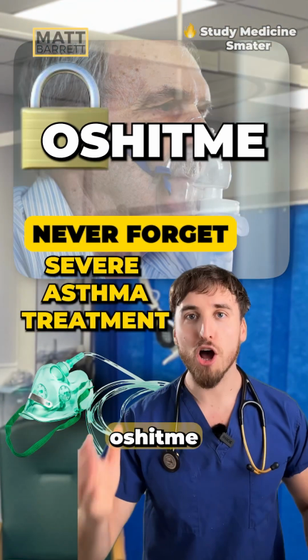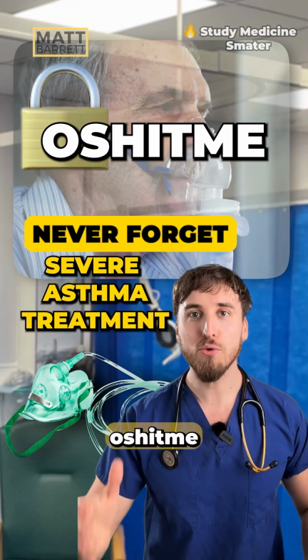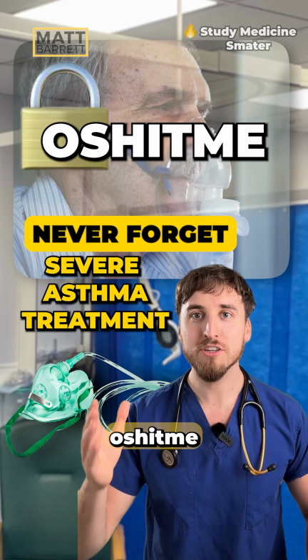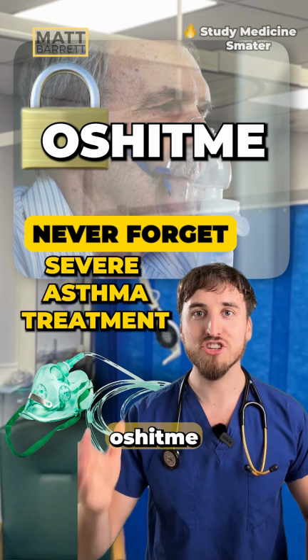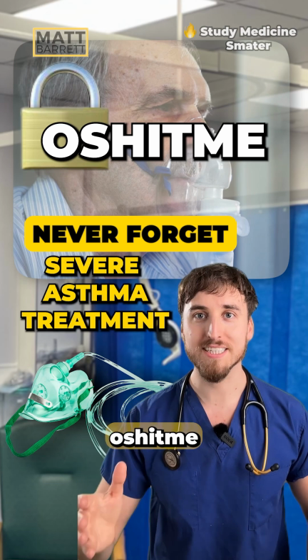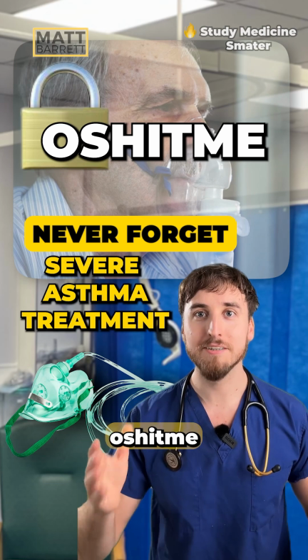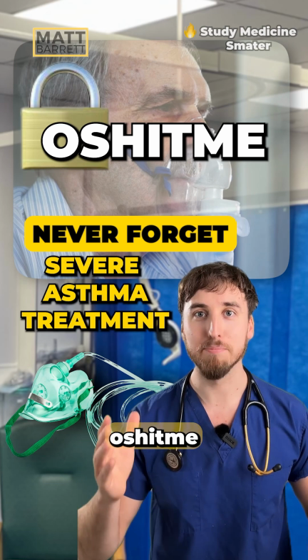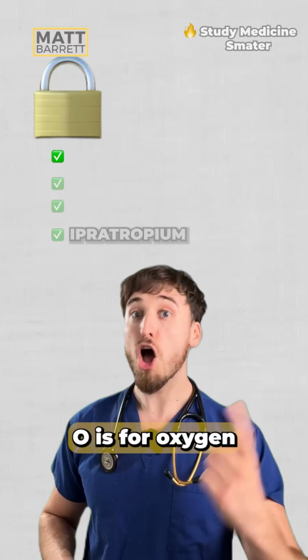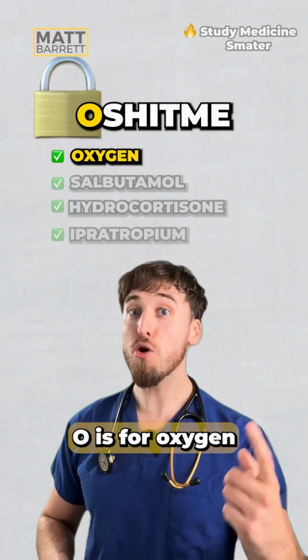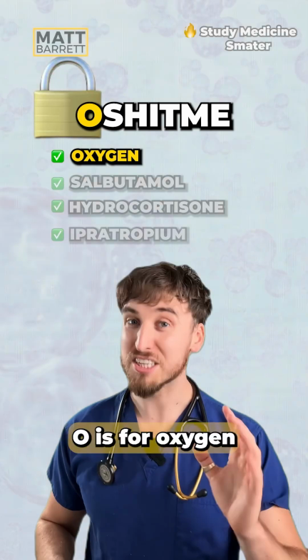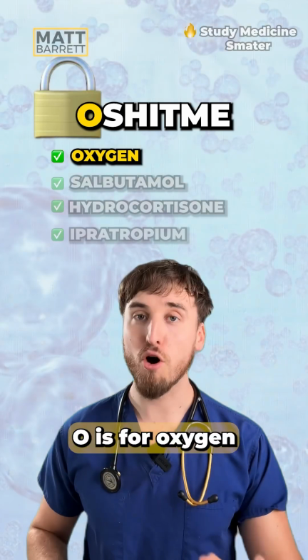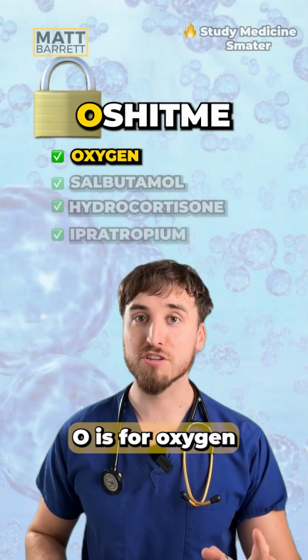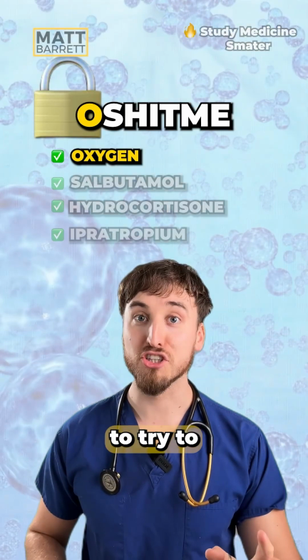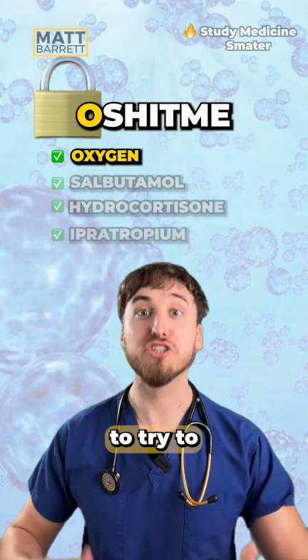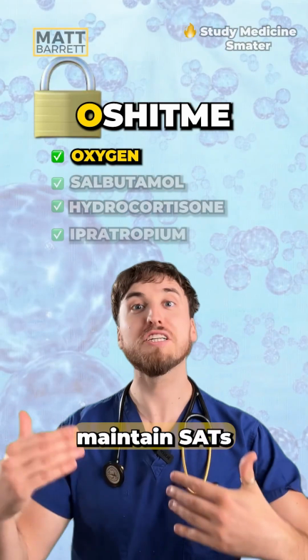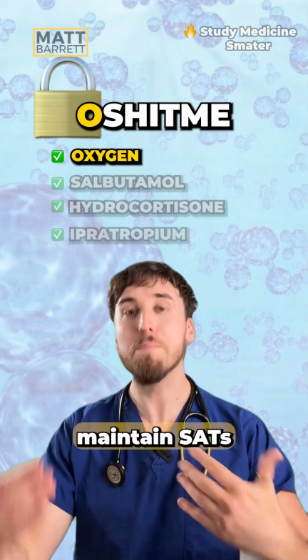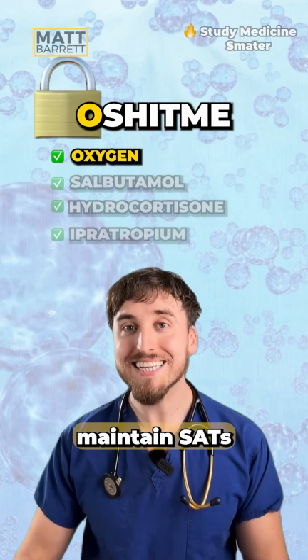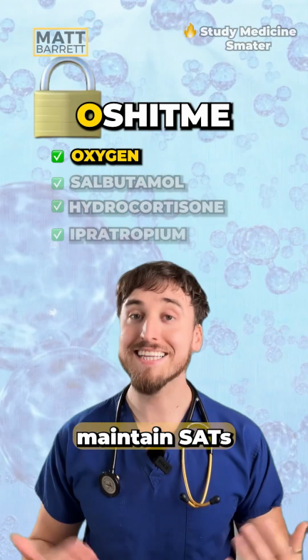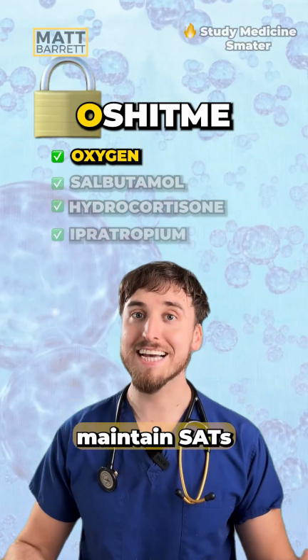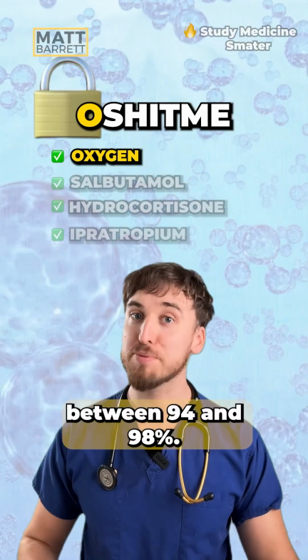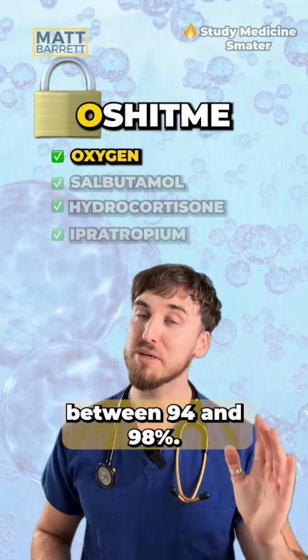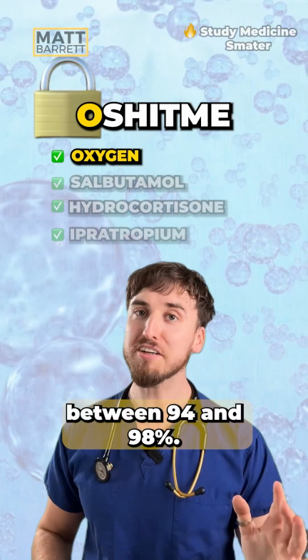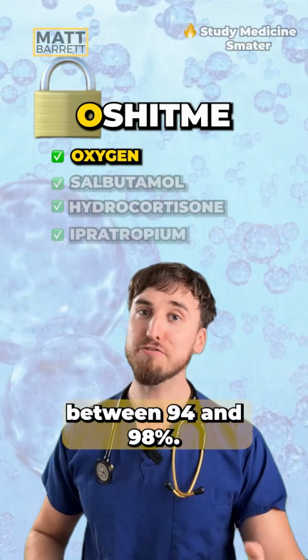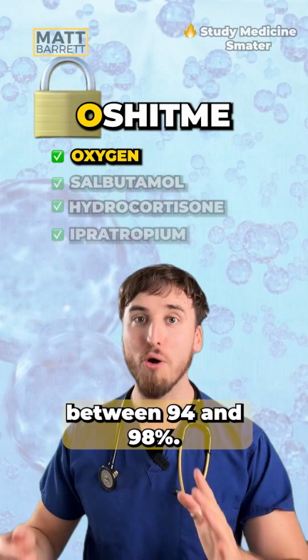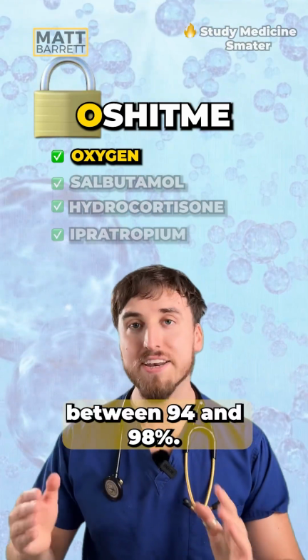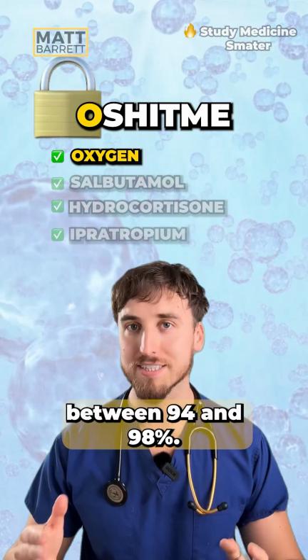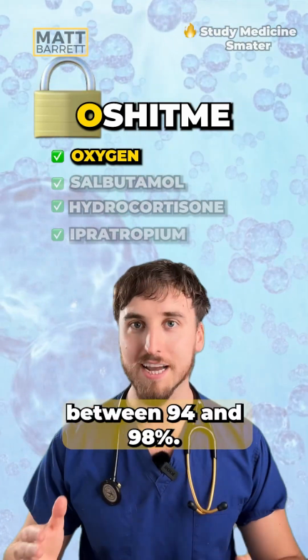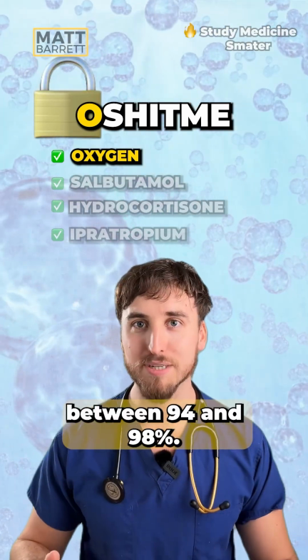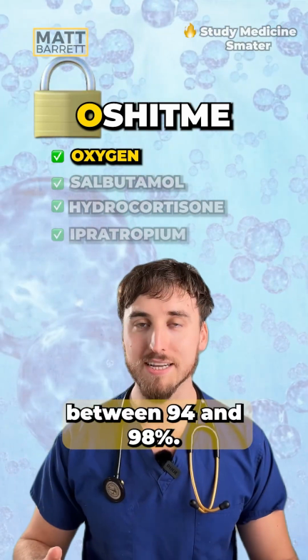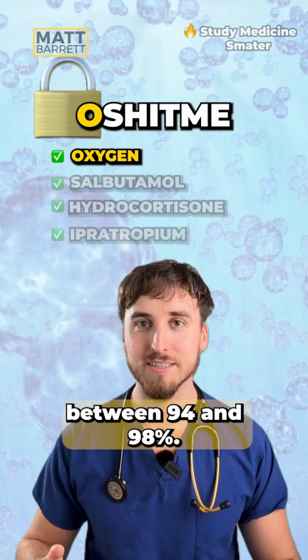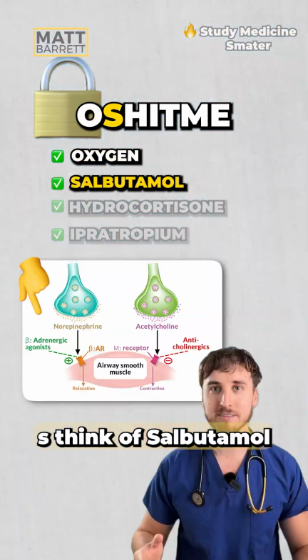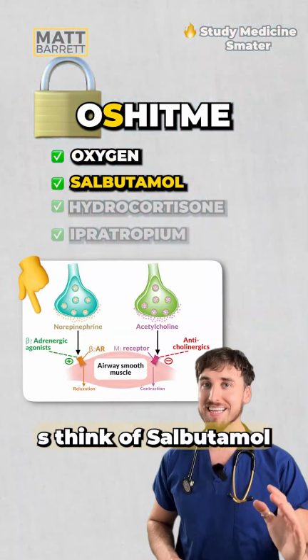Oh shit me. O is for oxygen, to try to maintain sats between 94 and 98%.